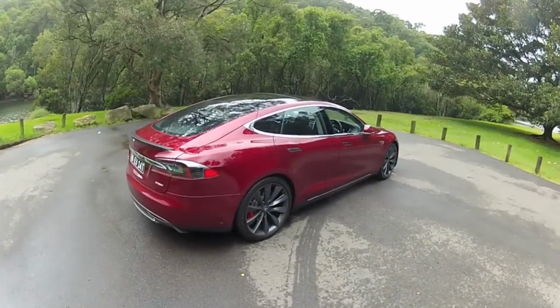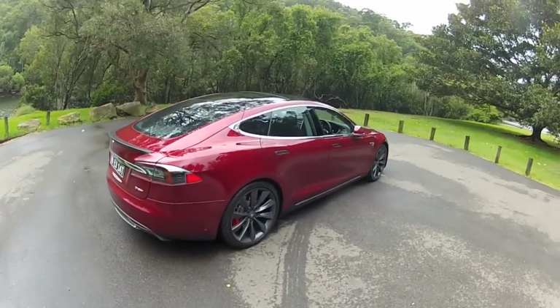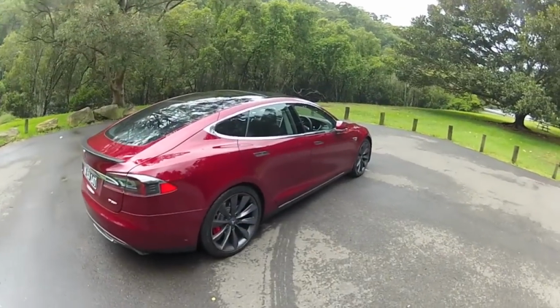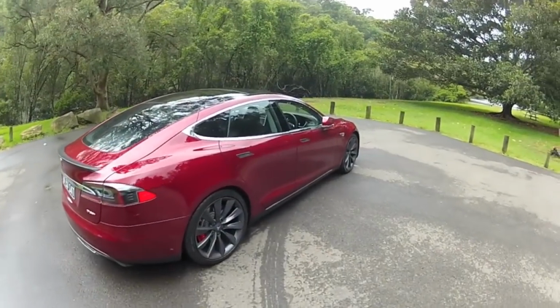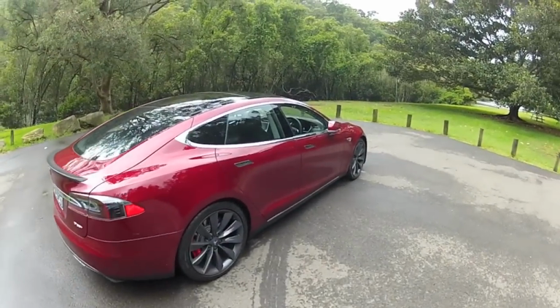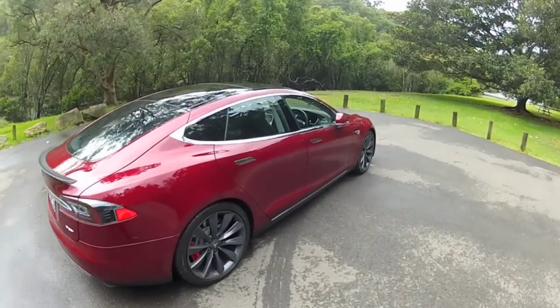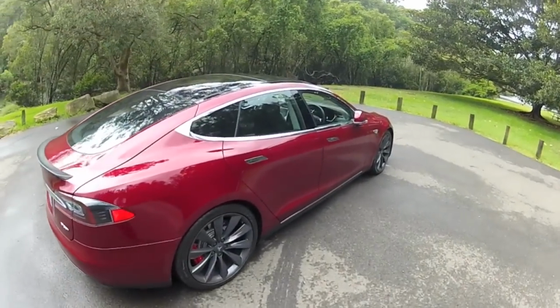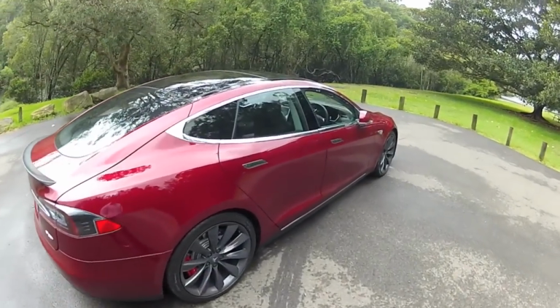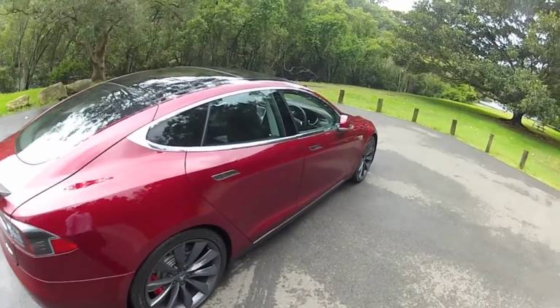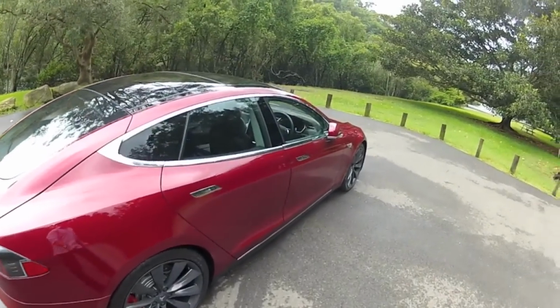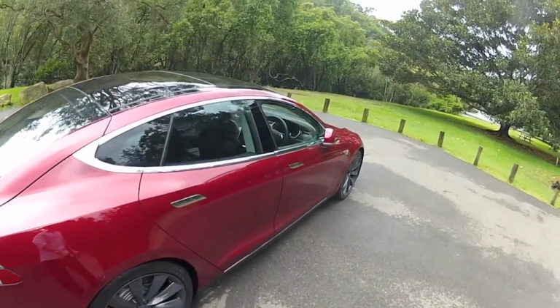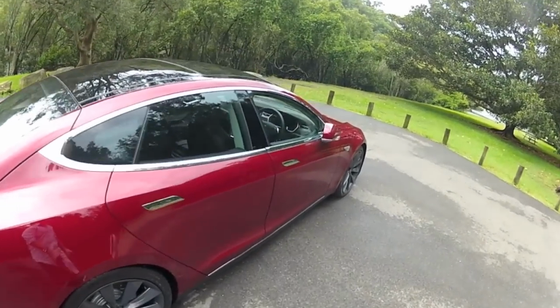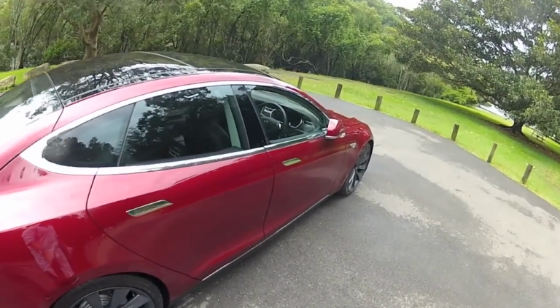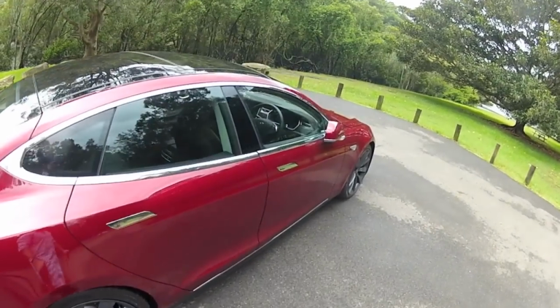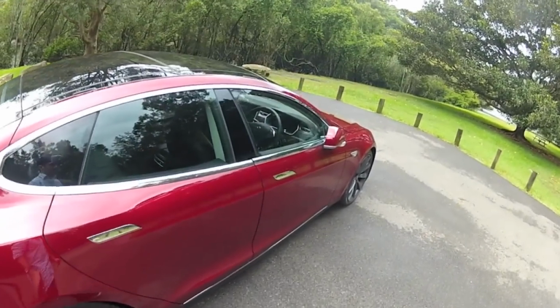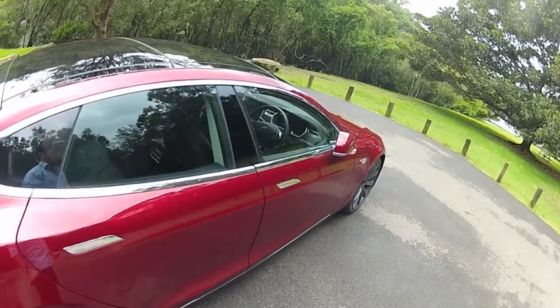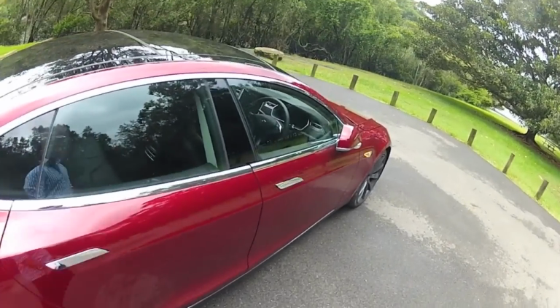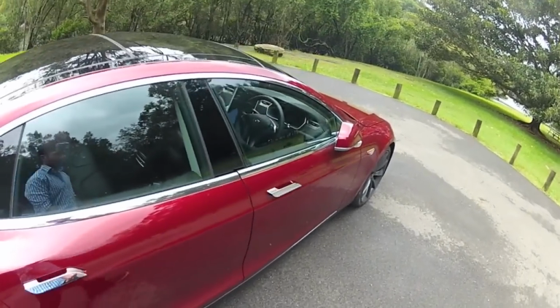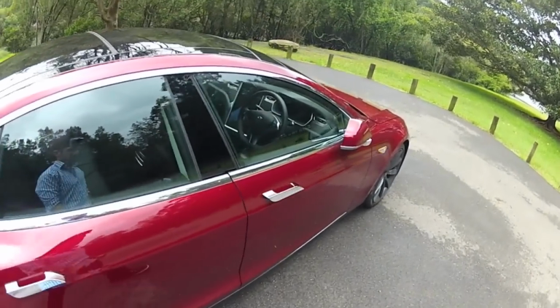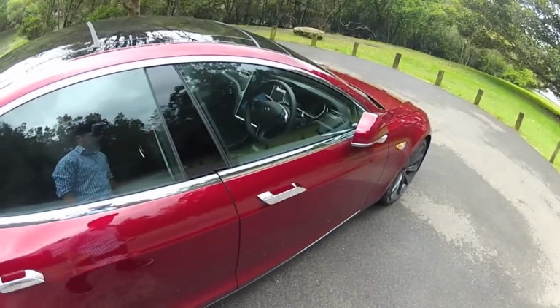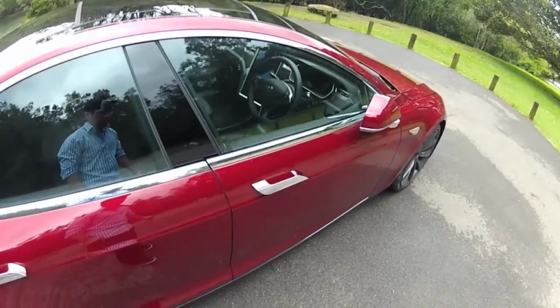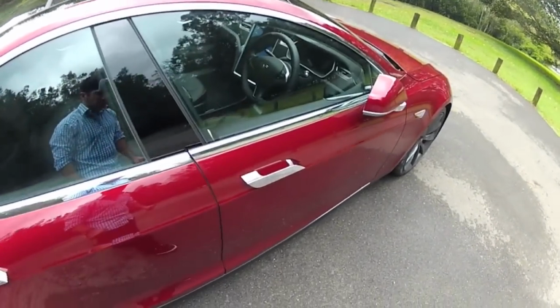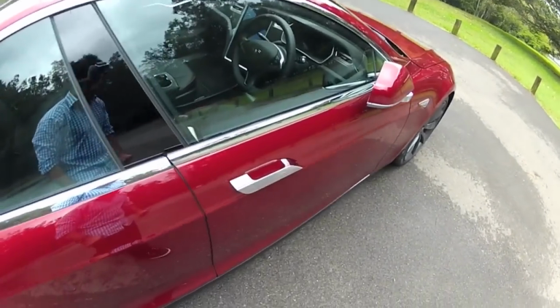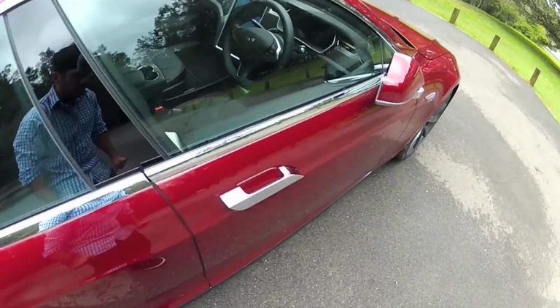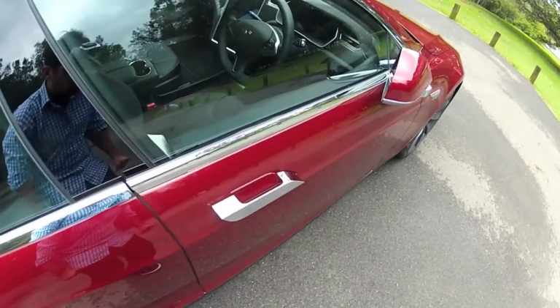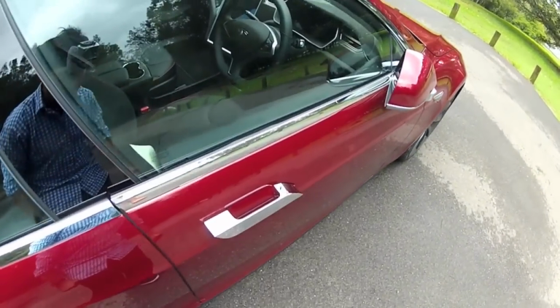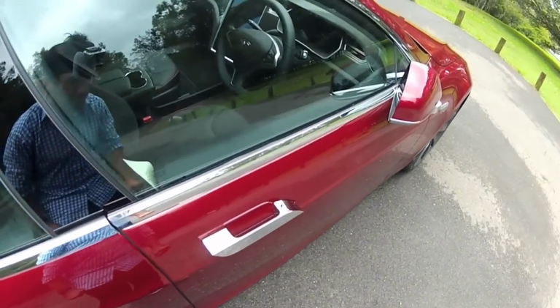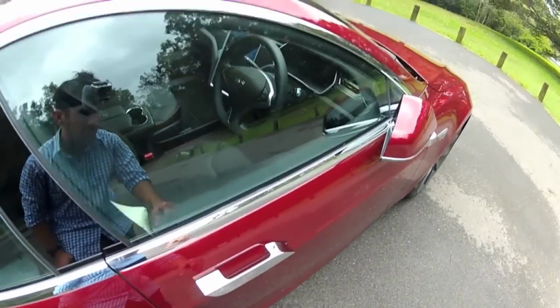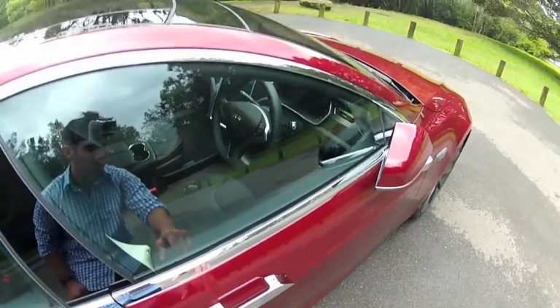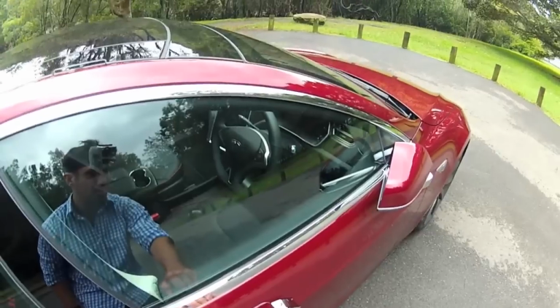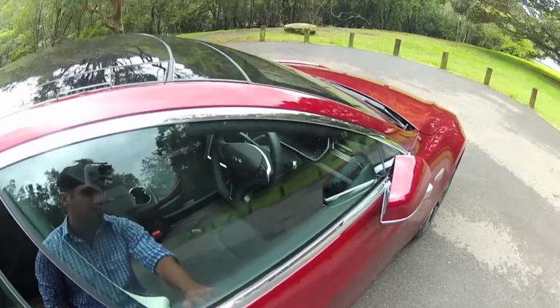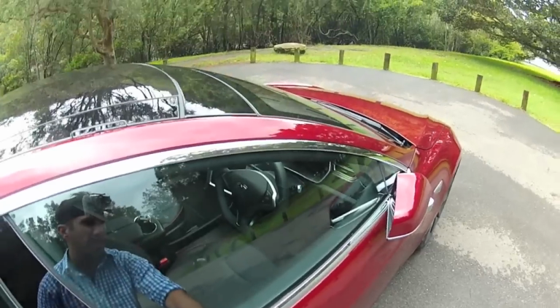You'll notice the chrome door handles that are completely flush for aerodynamic benefits, and they just pop out automatically as you come close to the car.